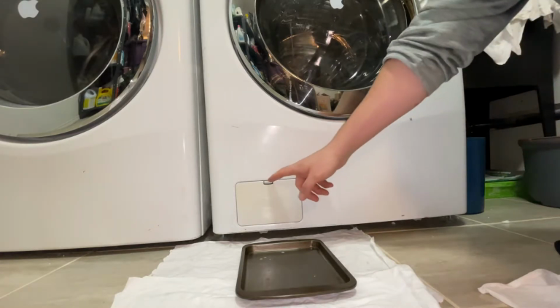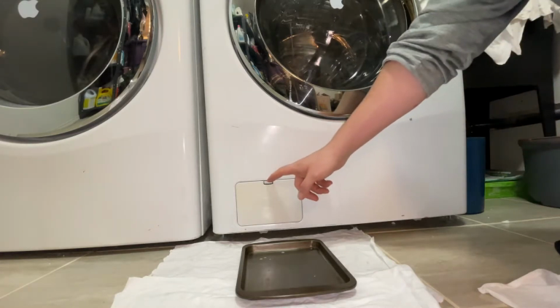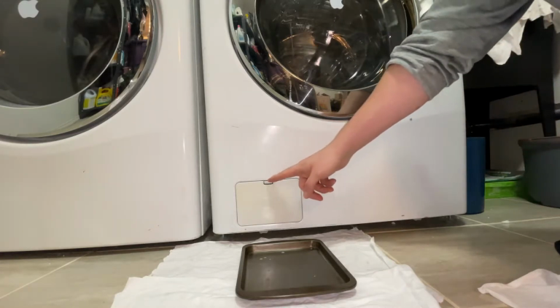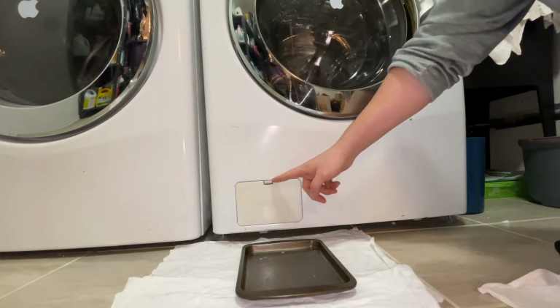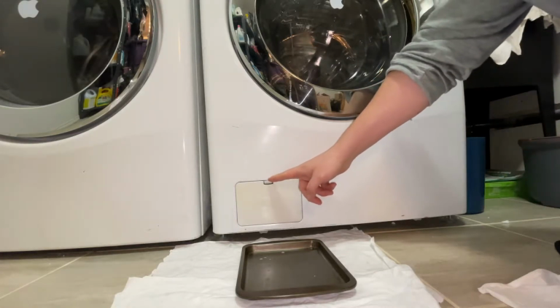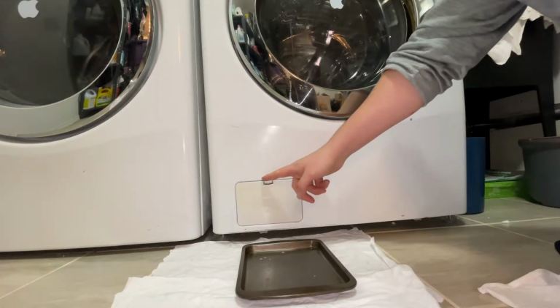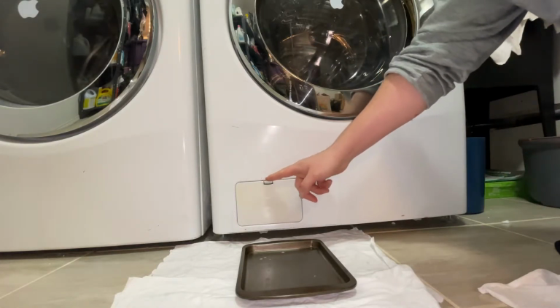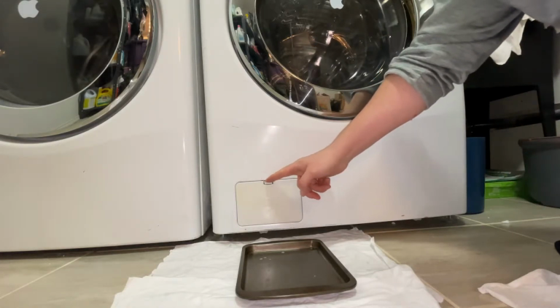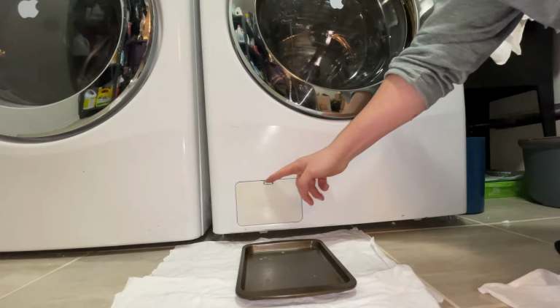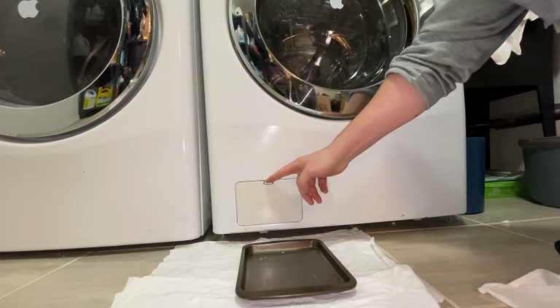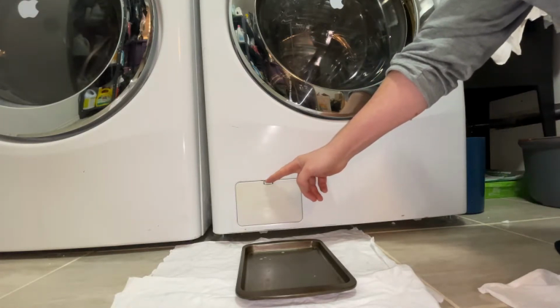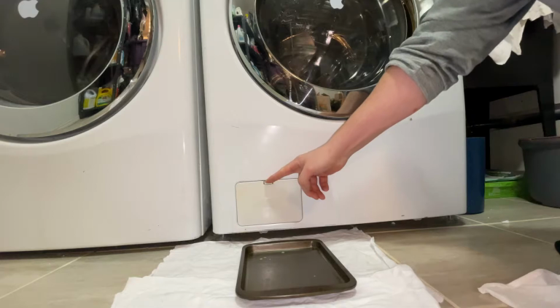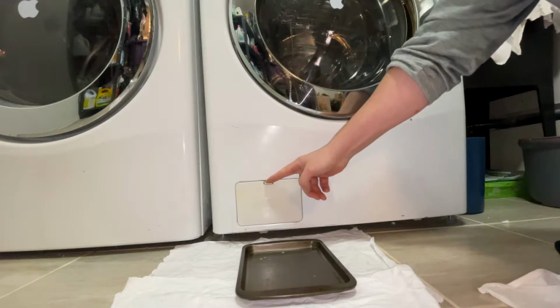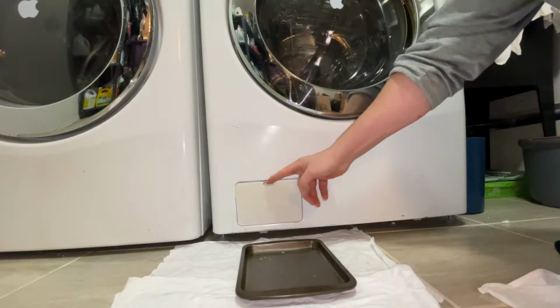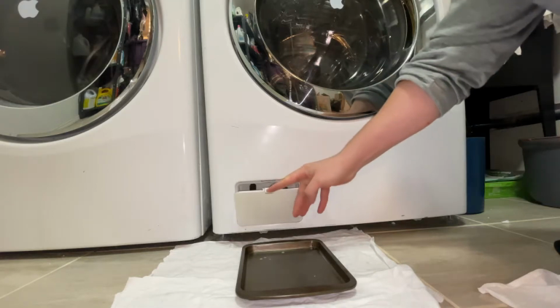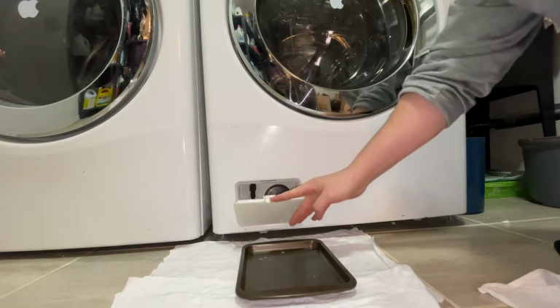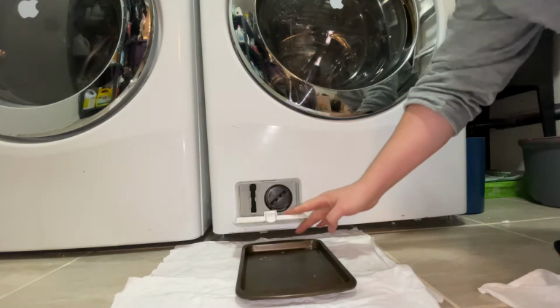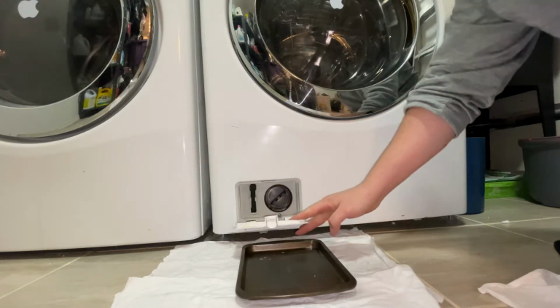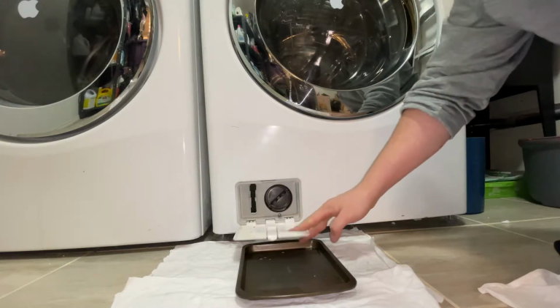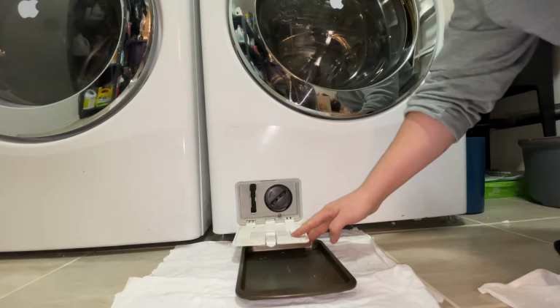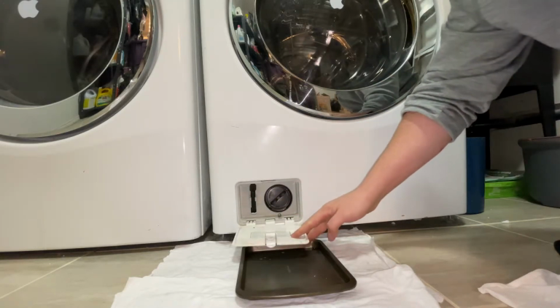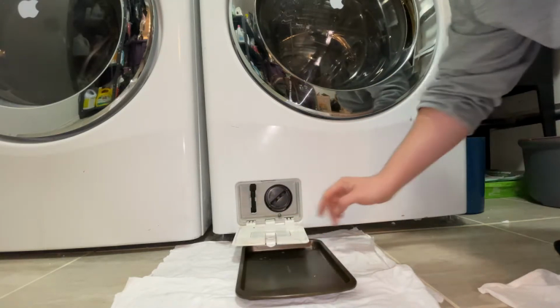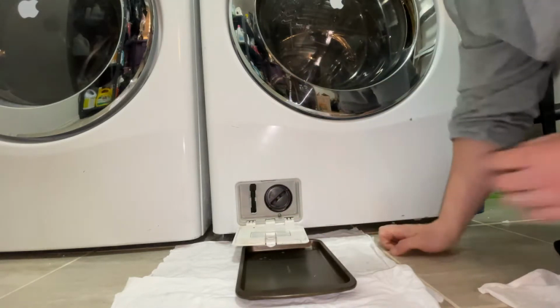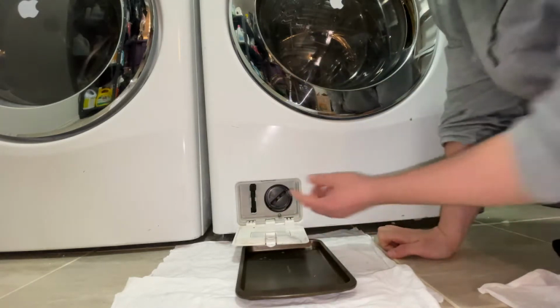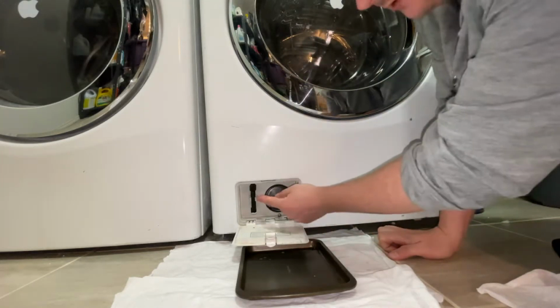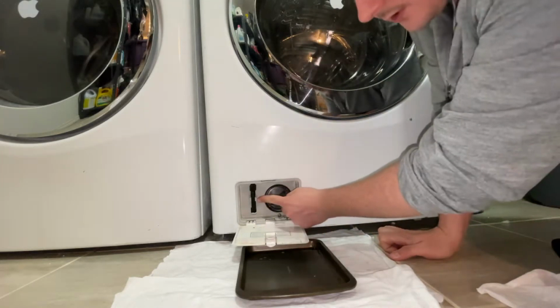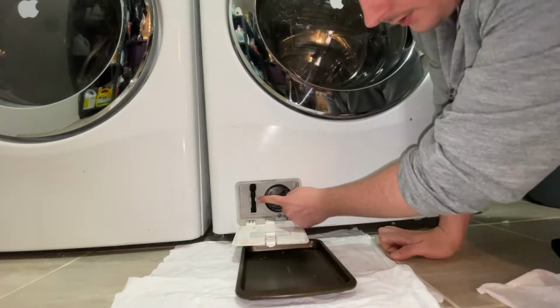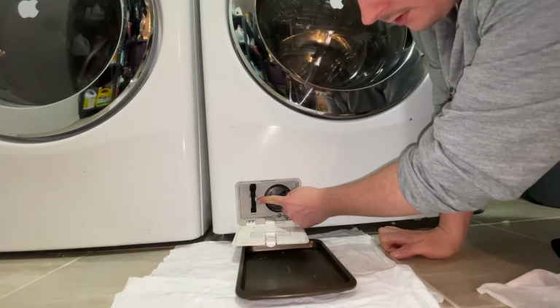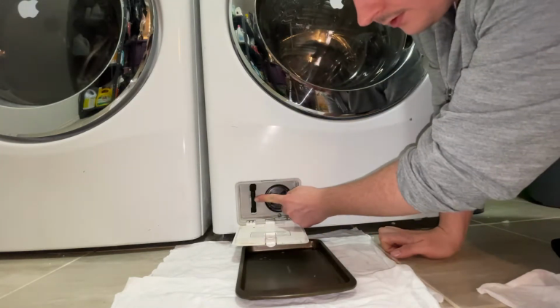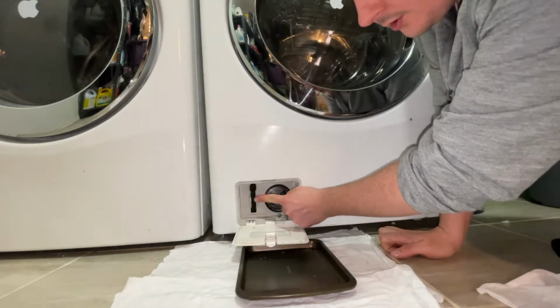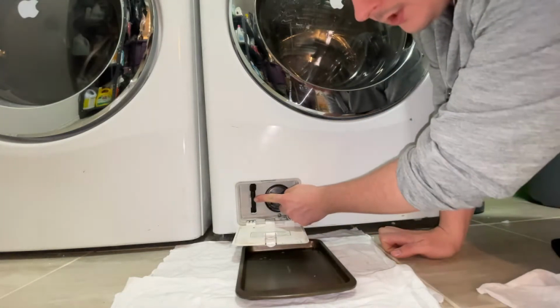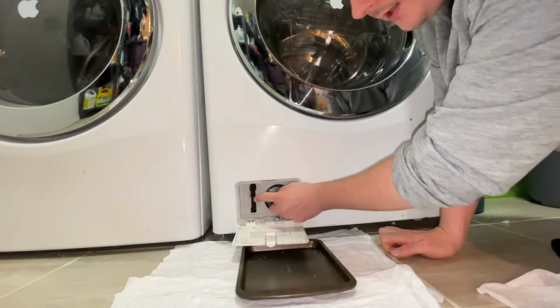So just at the bottom here, there's this little trap door we're going to open up. And then there's this little tube right here.